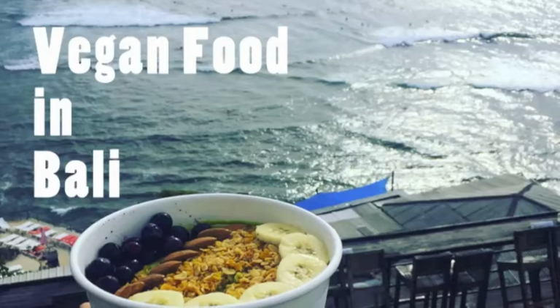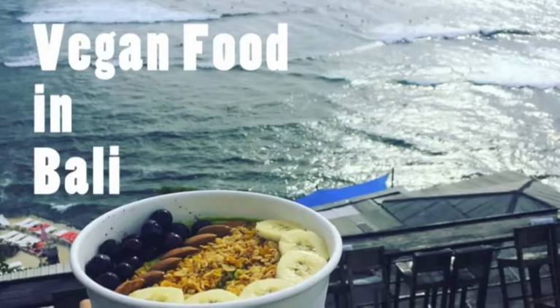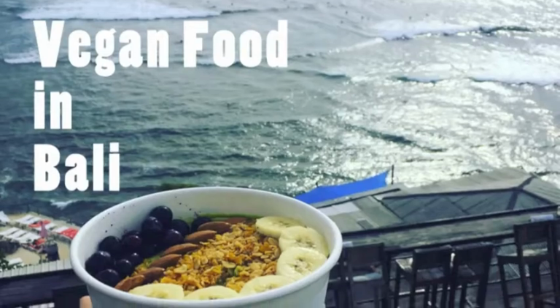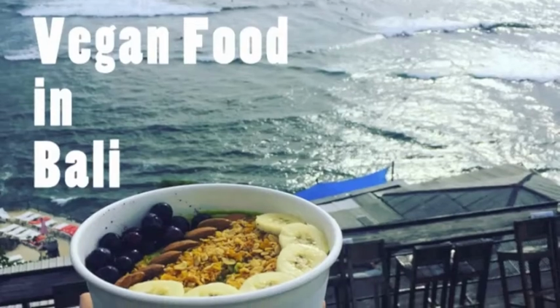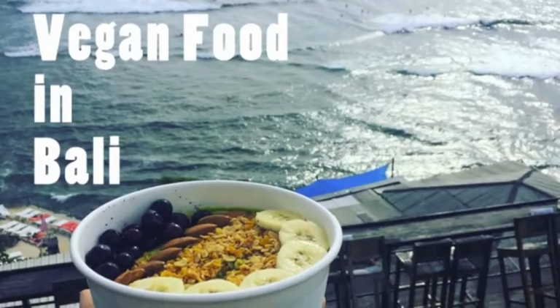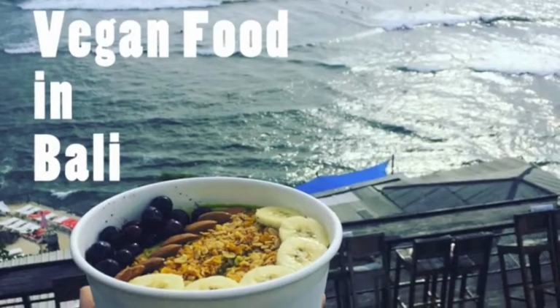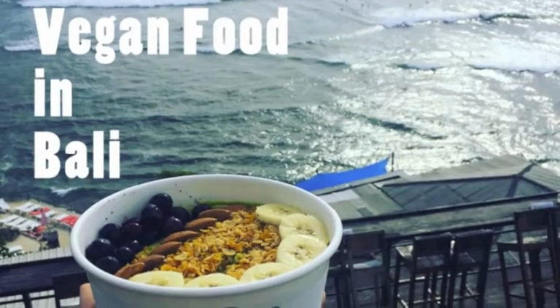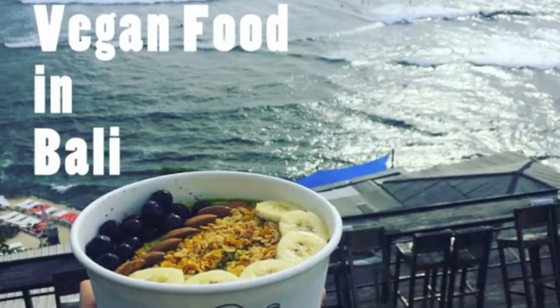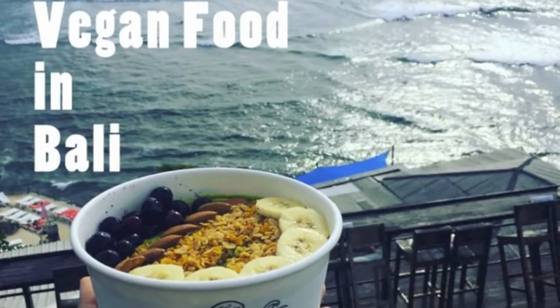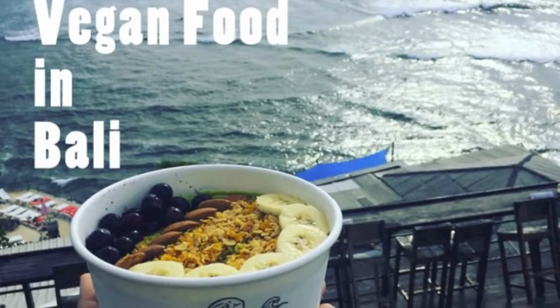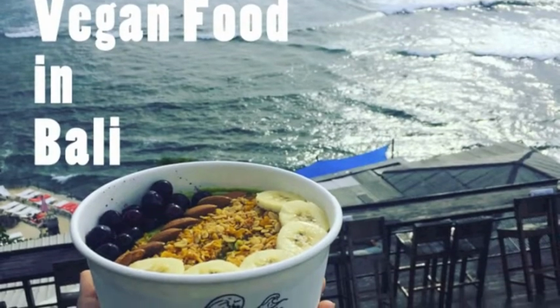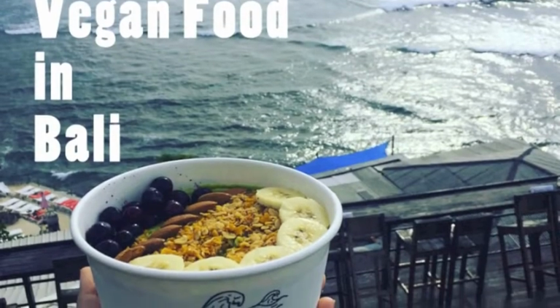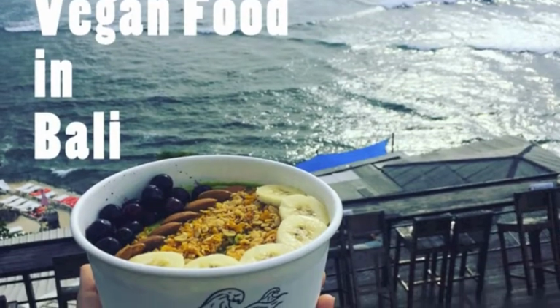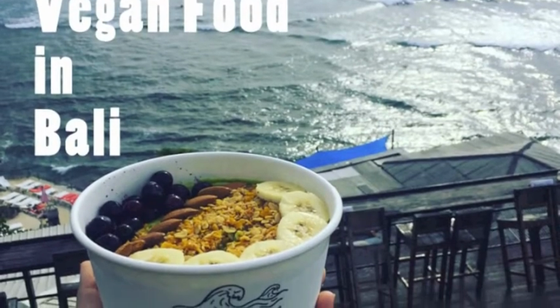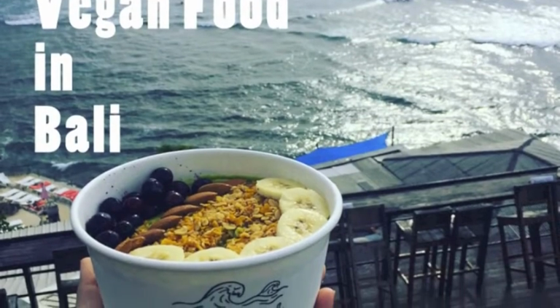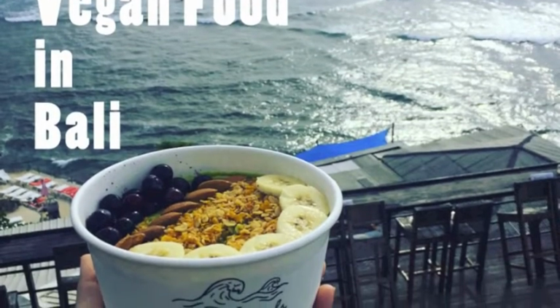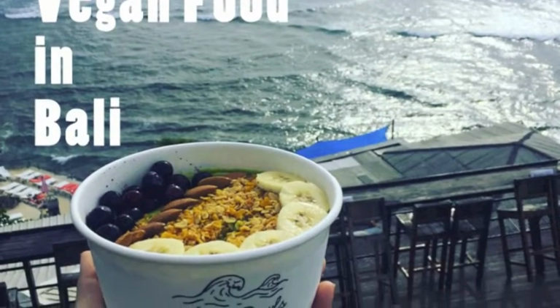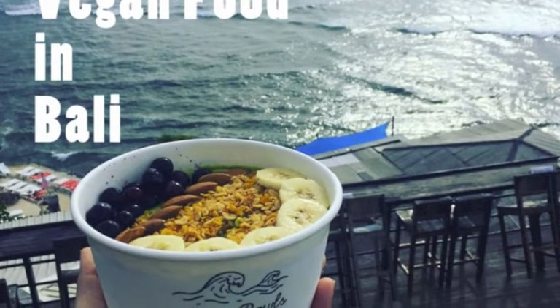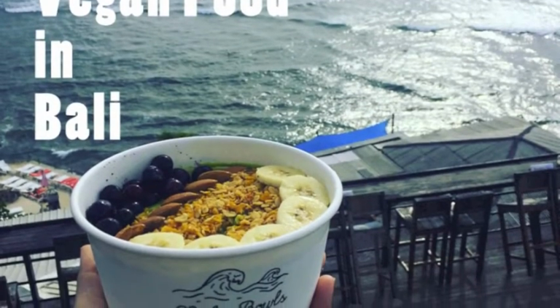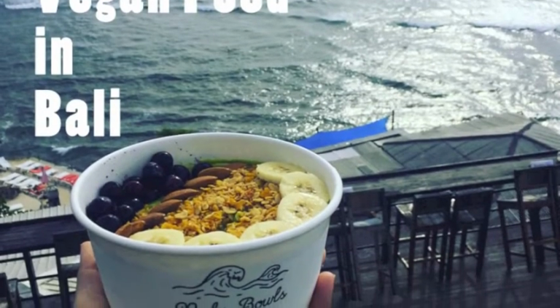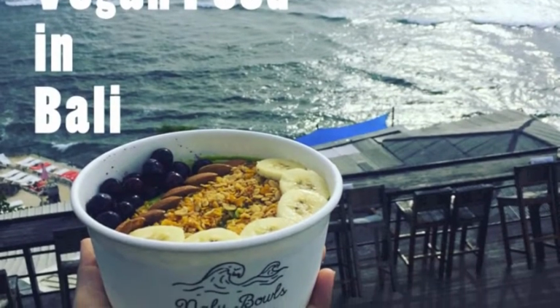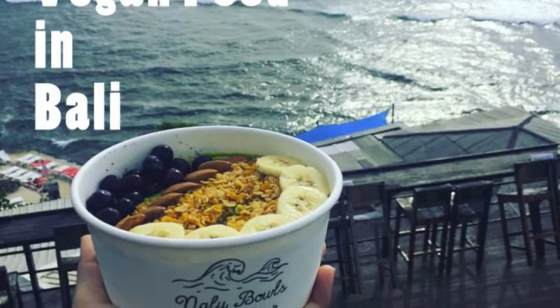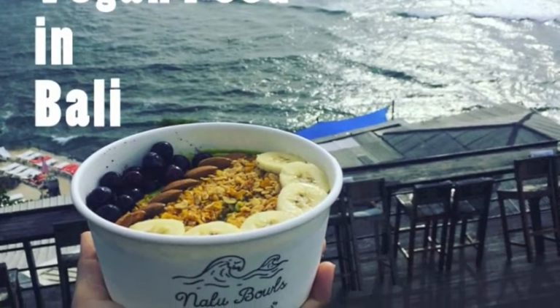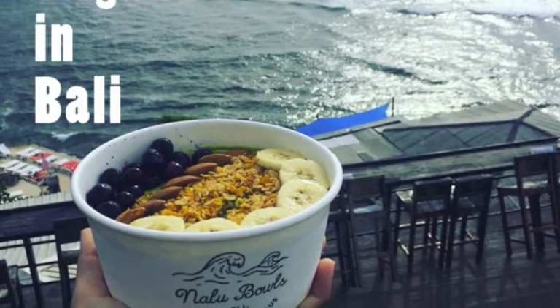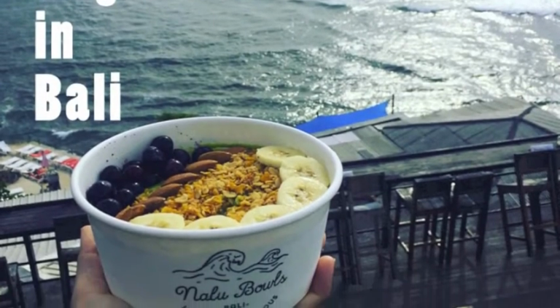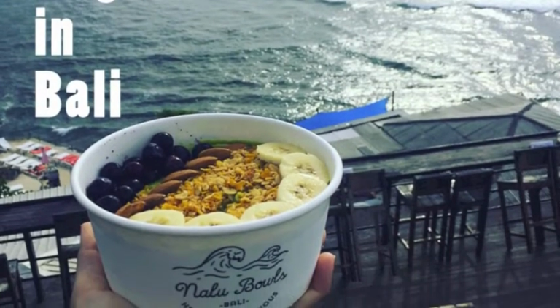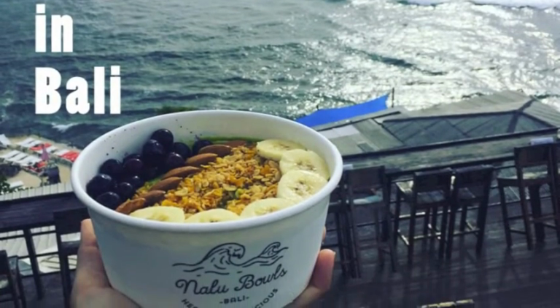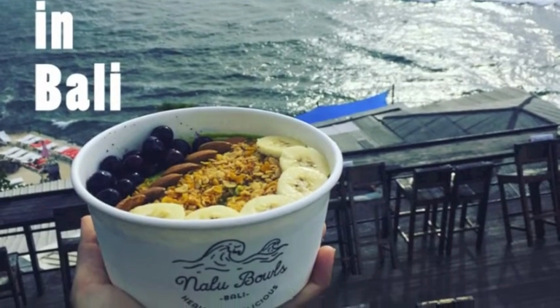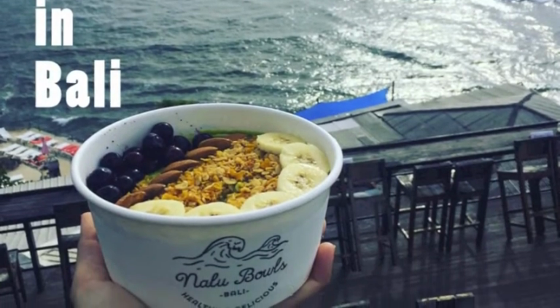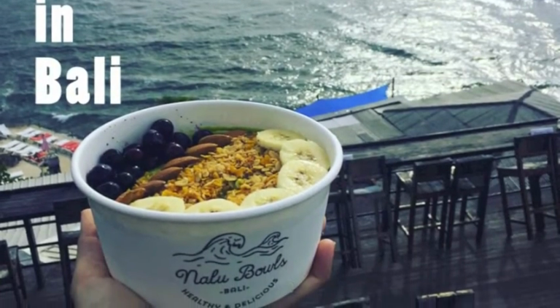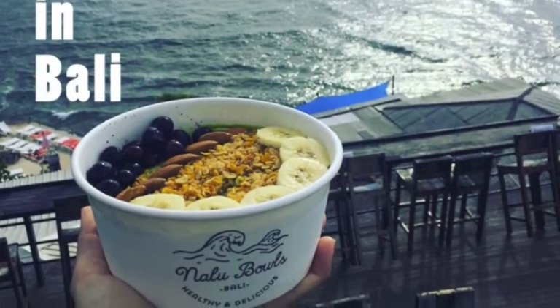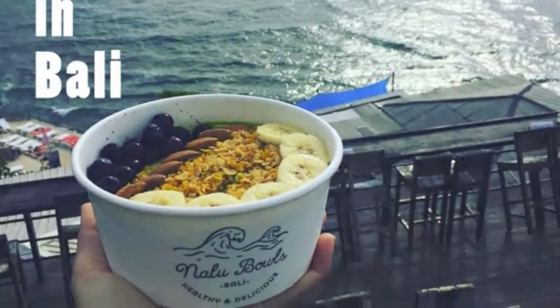I ate an amazing amount of food in Bali. Here is just a sample.